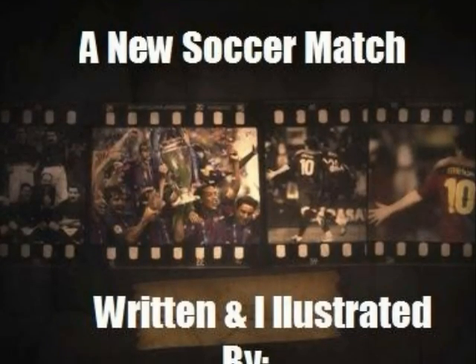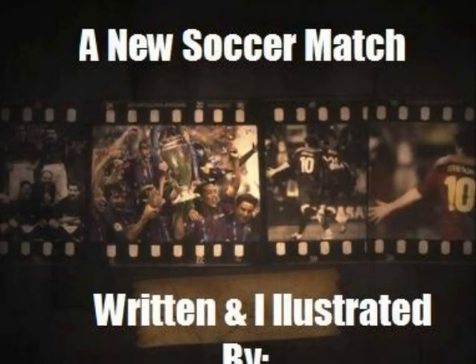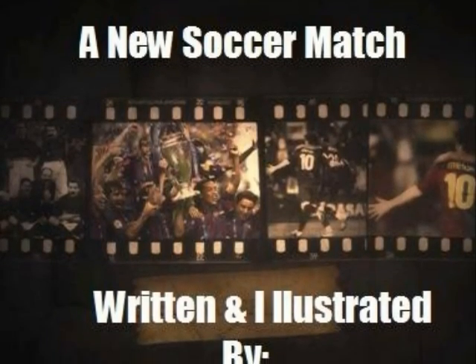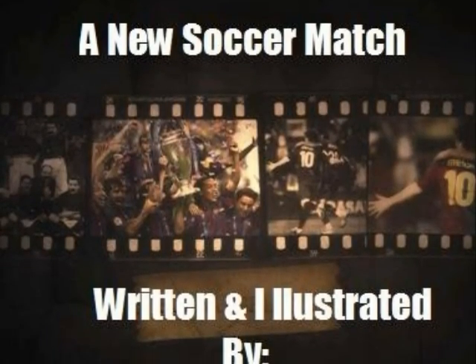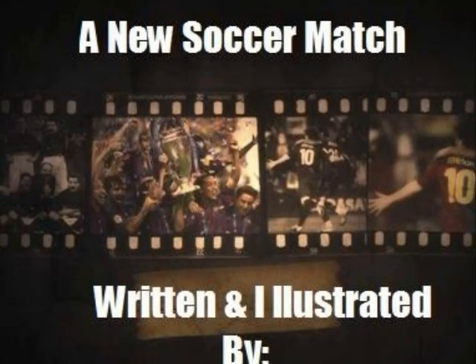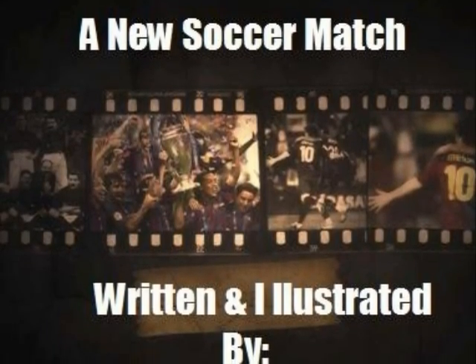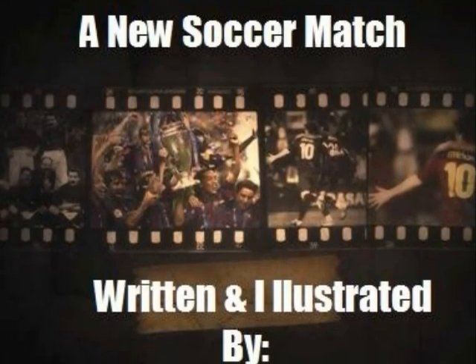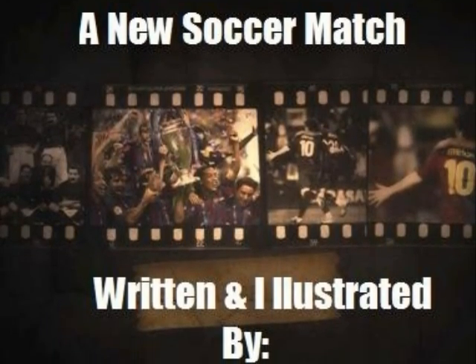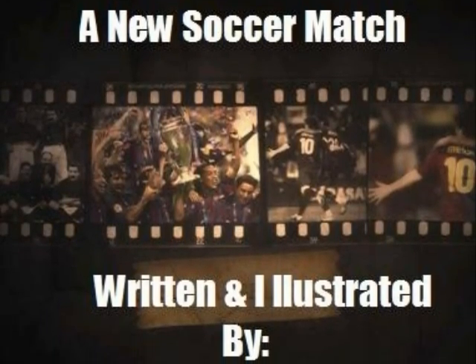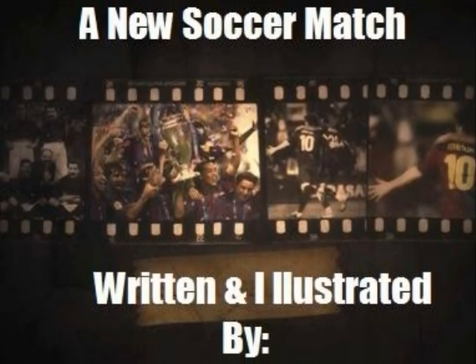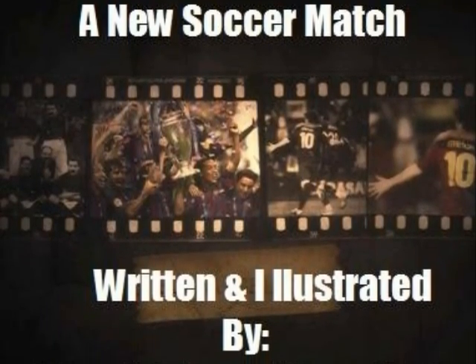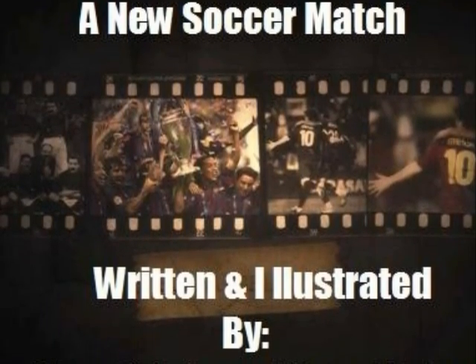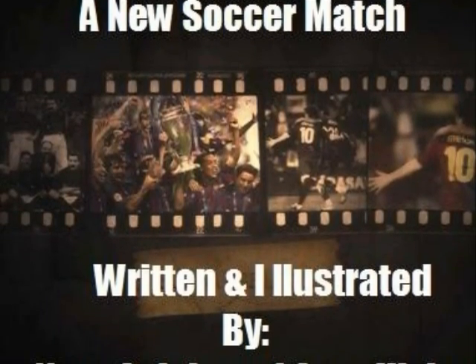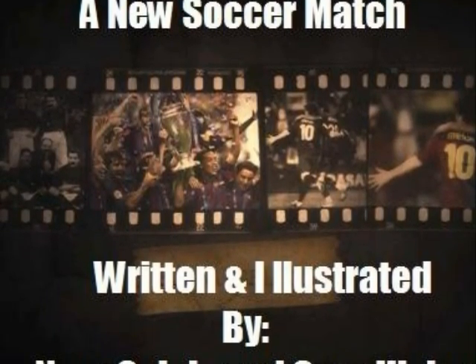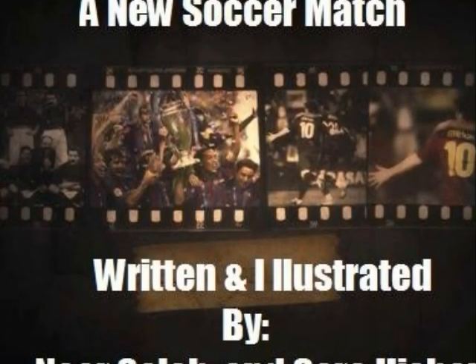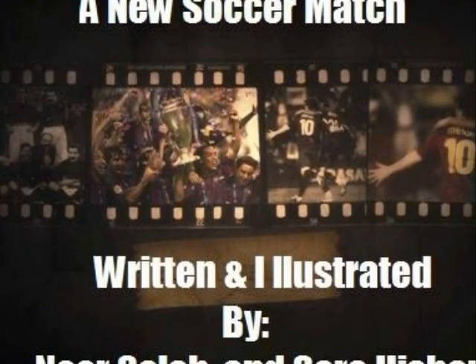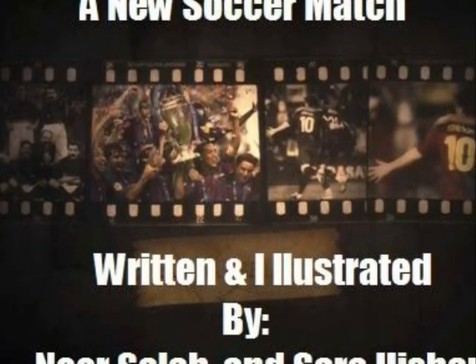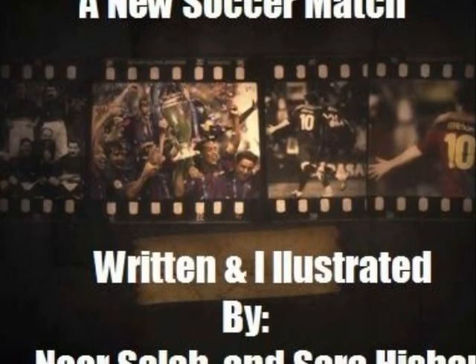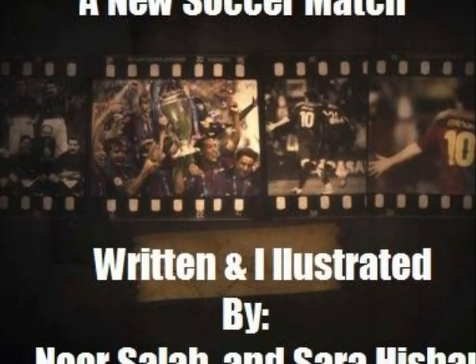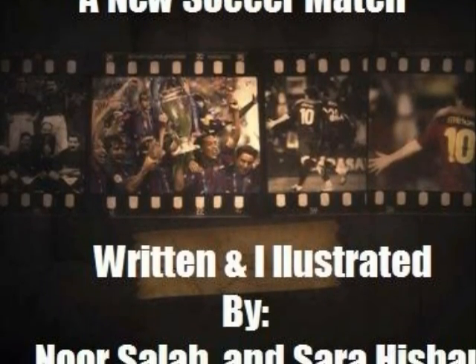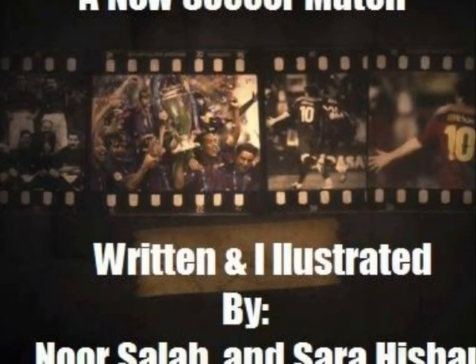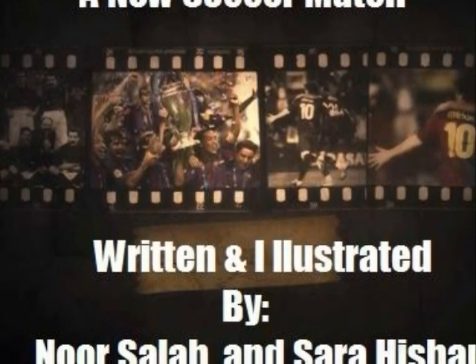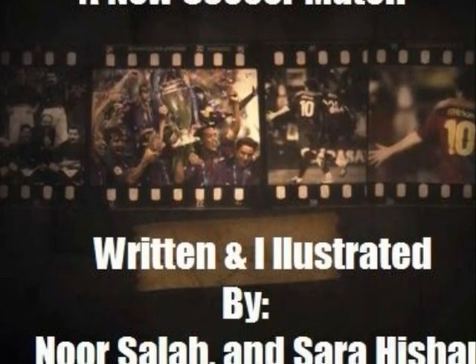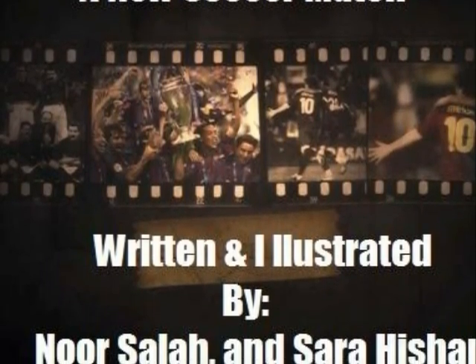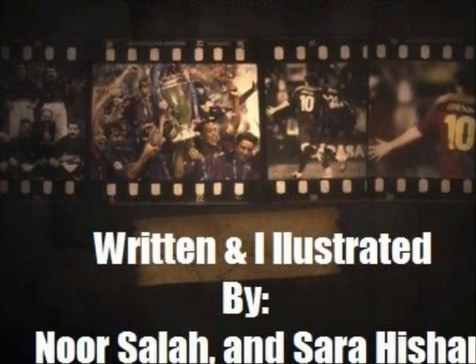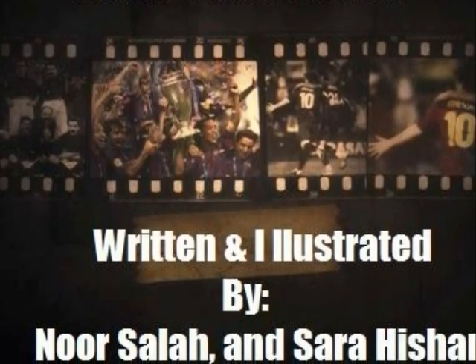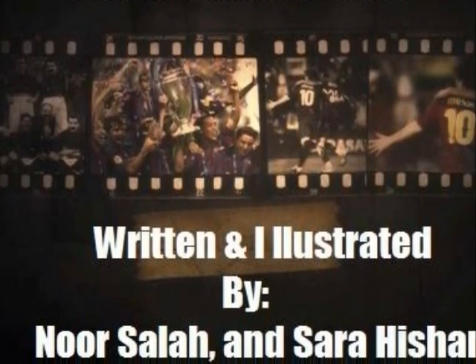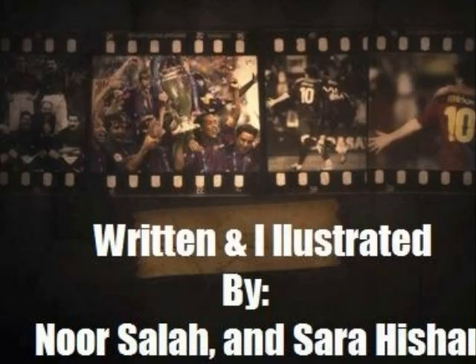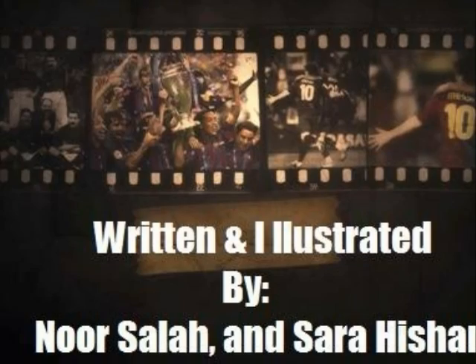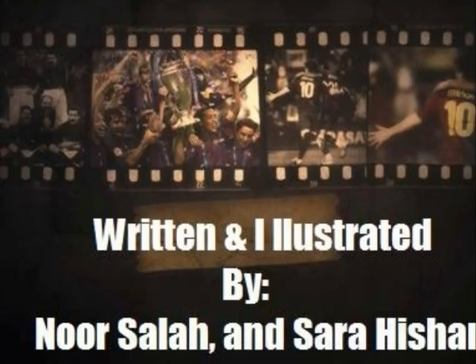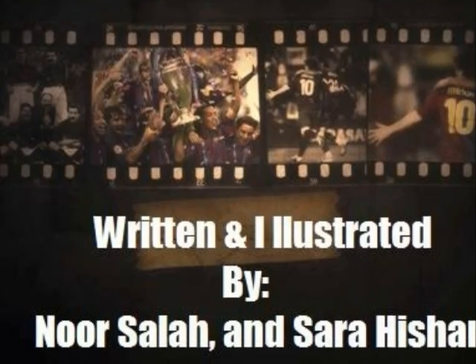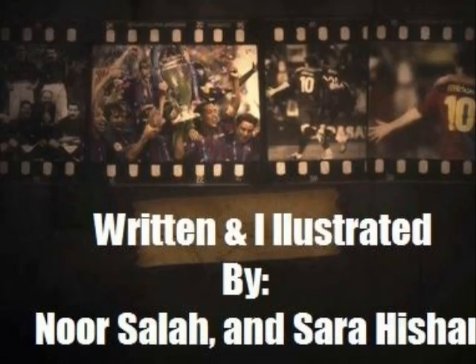A new soccer match, written and illustrated by Noor Salah and Sara Hisham.